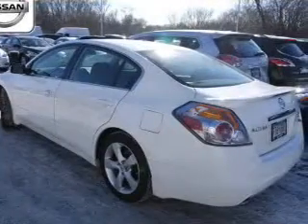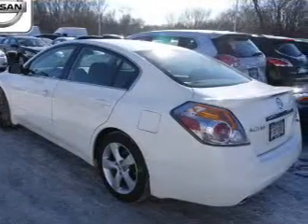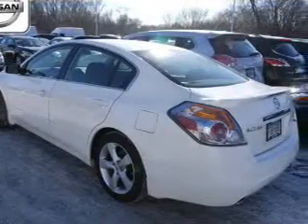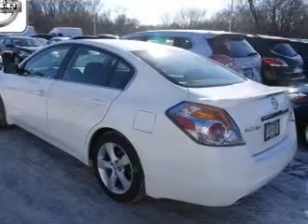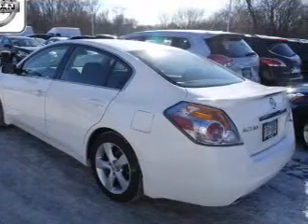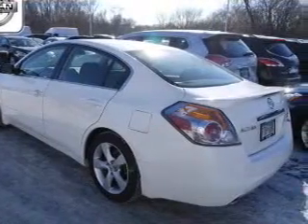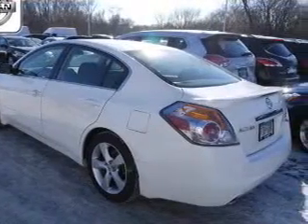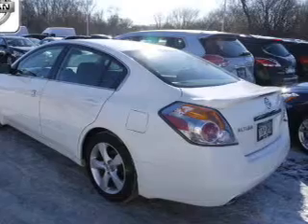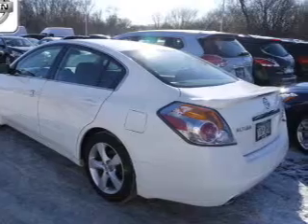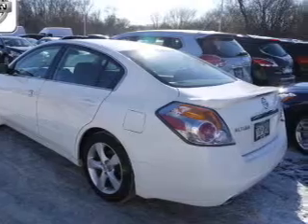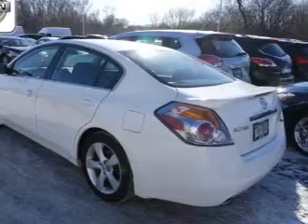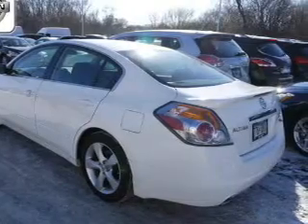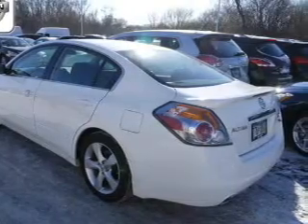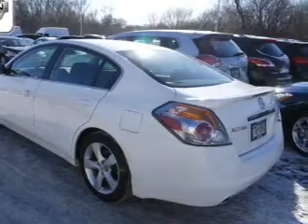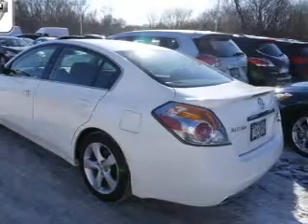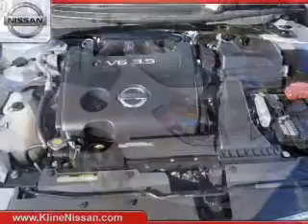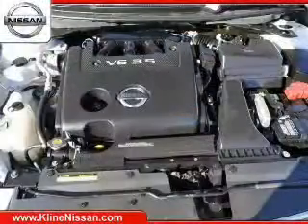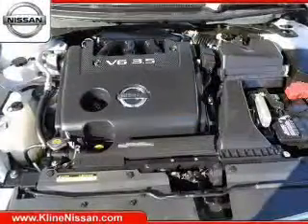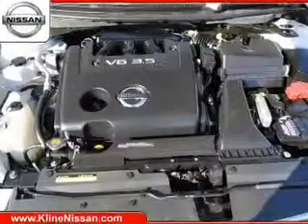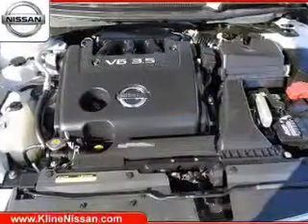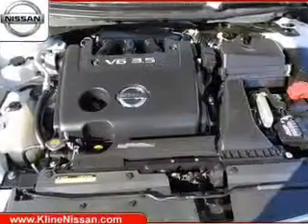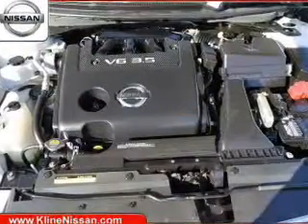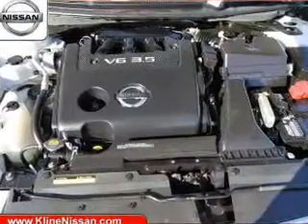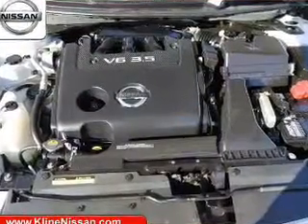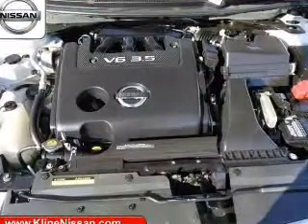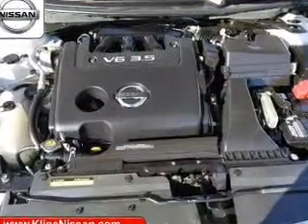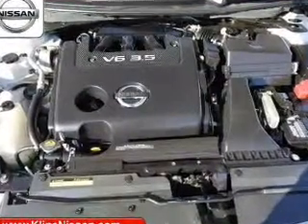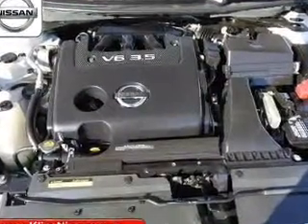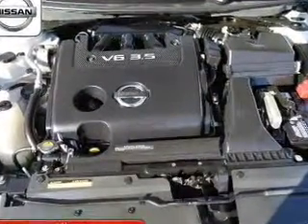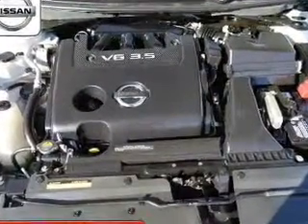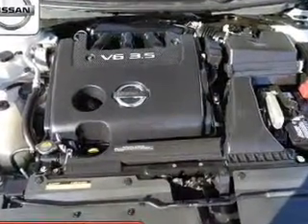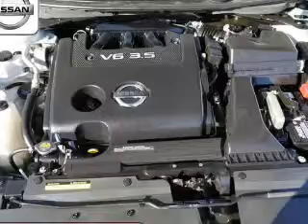power door locks, power windows, cruise control, AM-FM stereo with a CD player, power mirrors, and power steering.